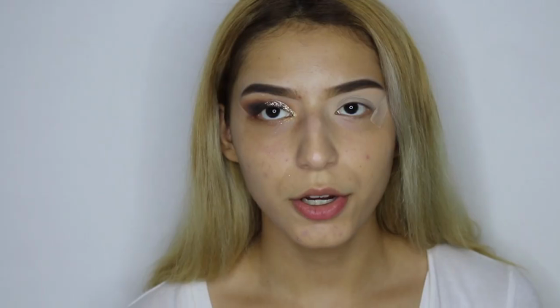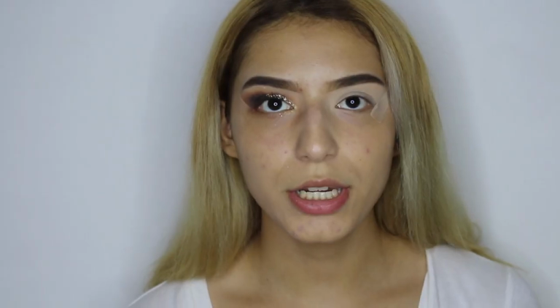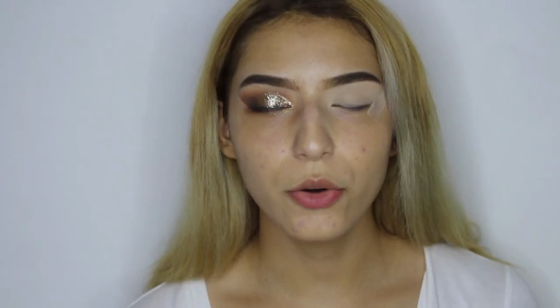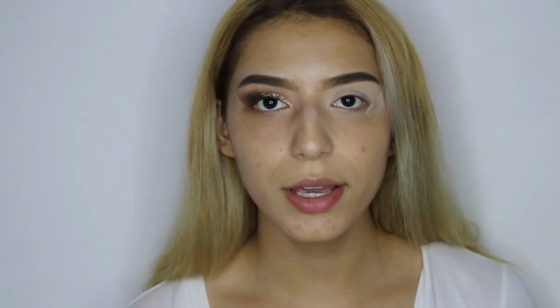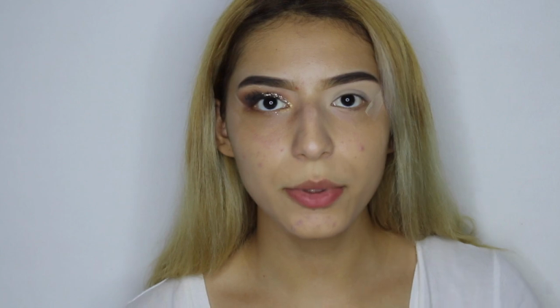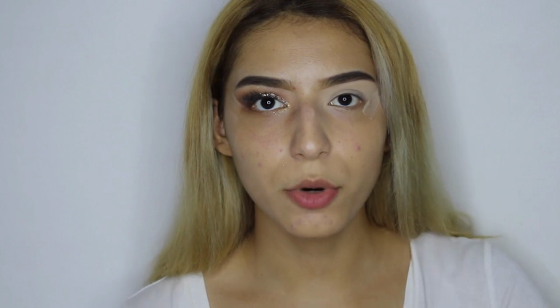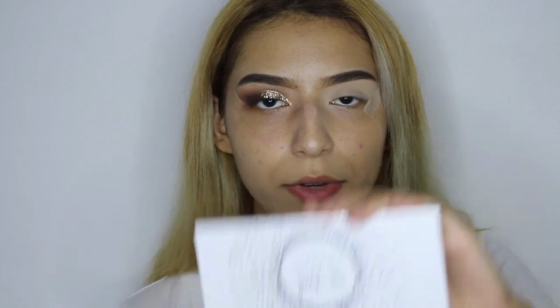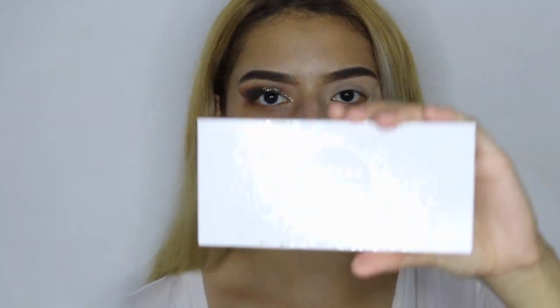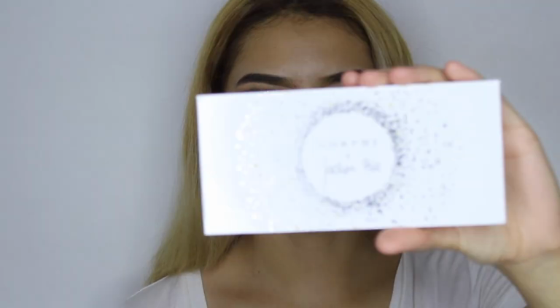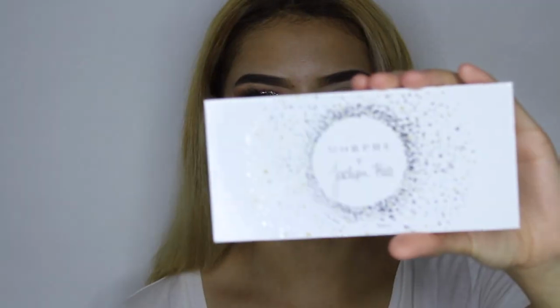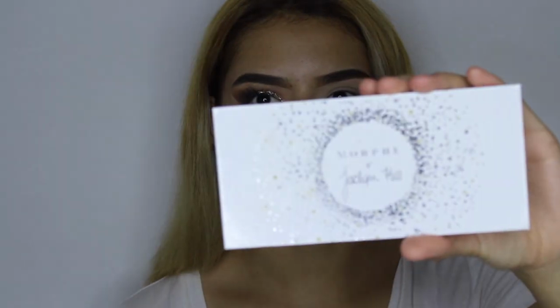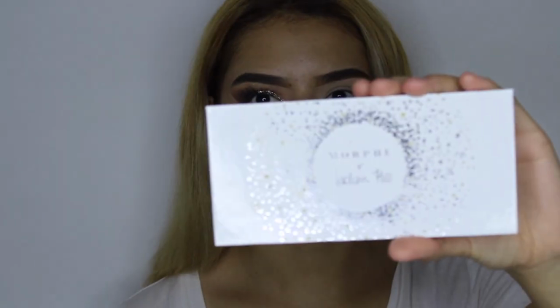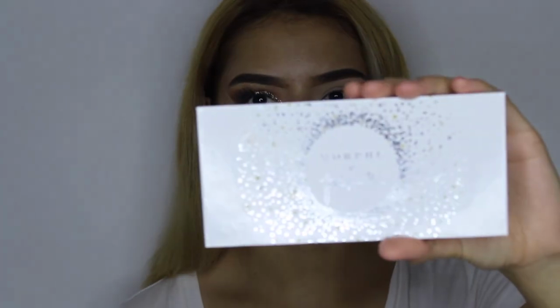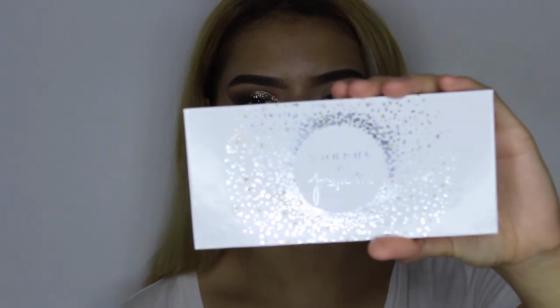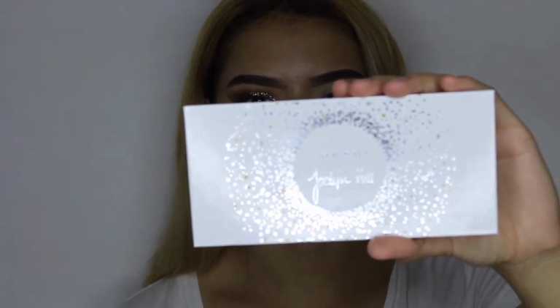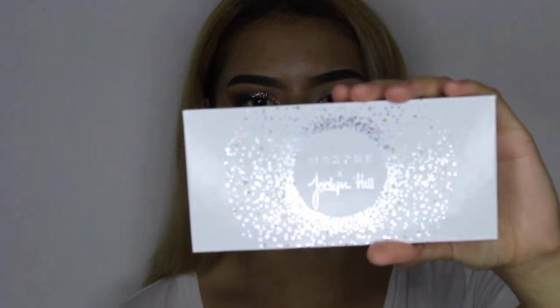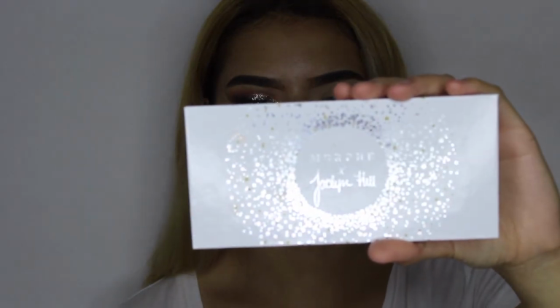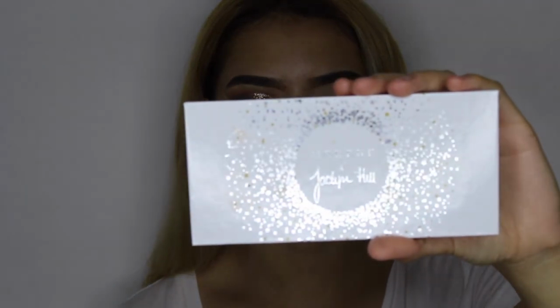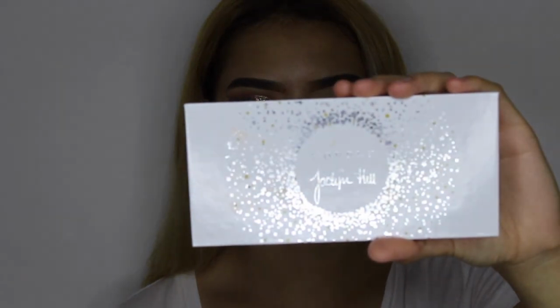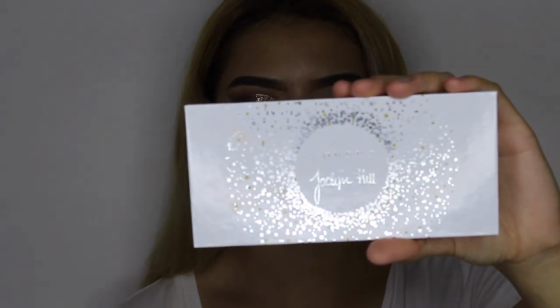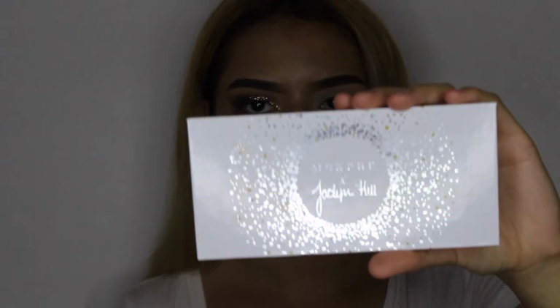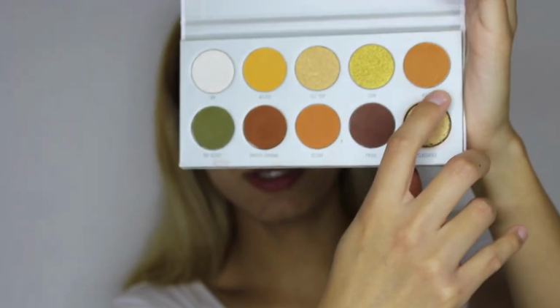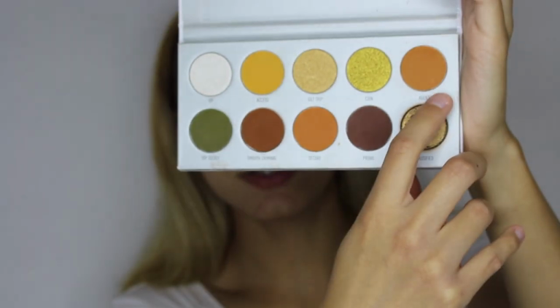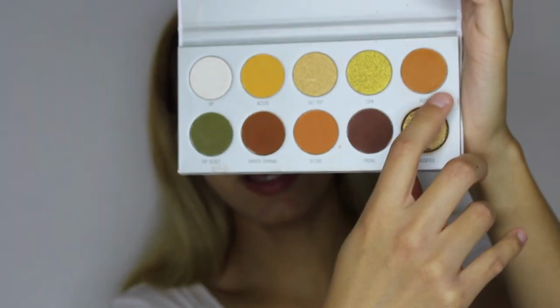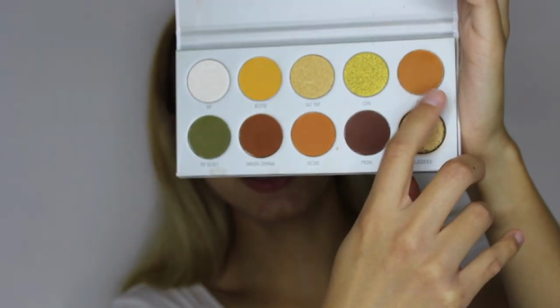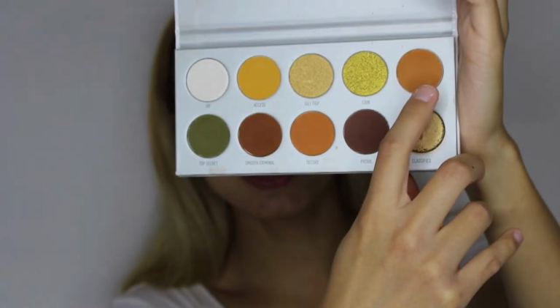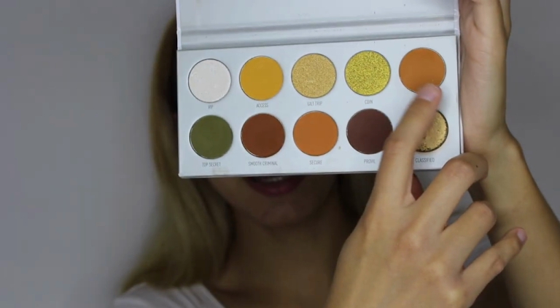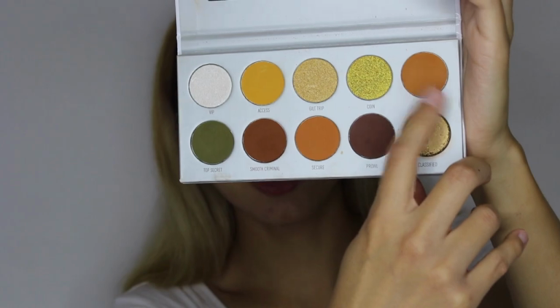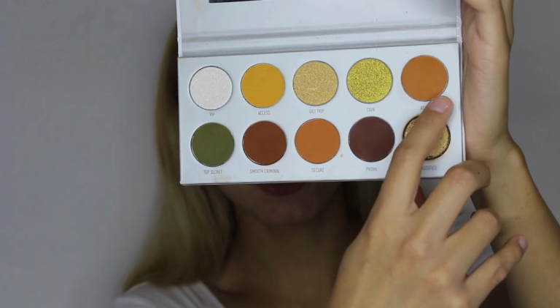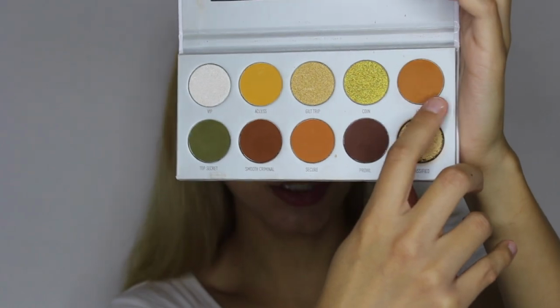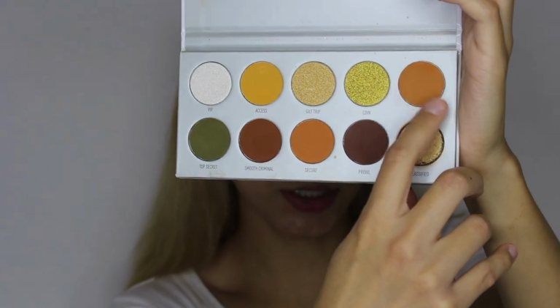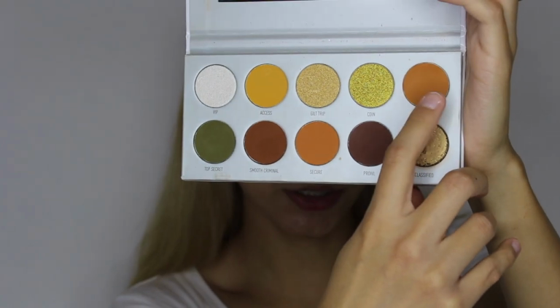Now I'm going ahead with the Morphe by Jaclyn Hill palette in Armed and Gorgeous. We'll be using Agent as our transition color.